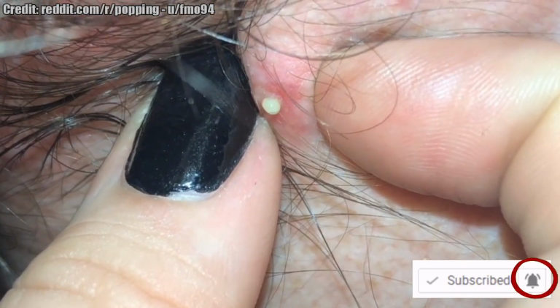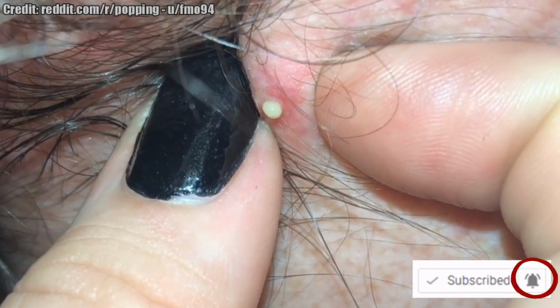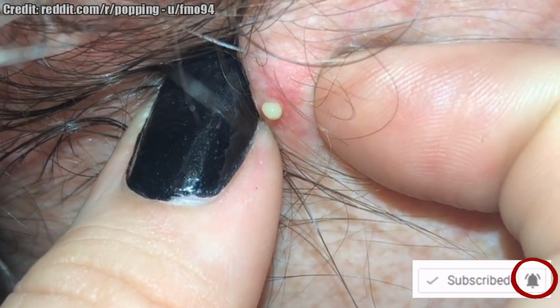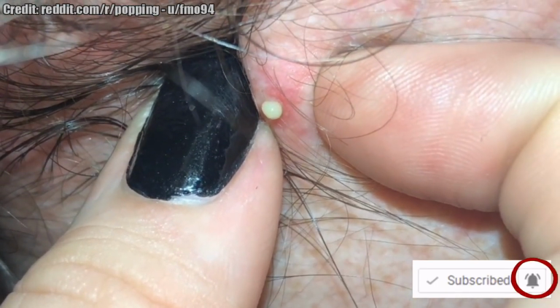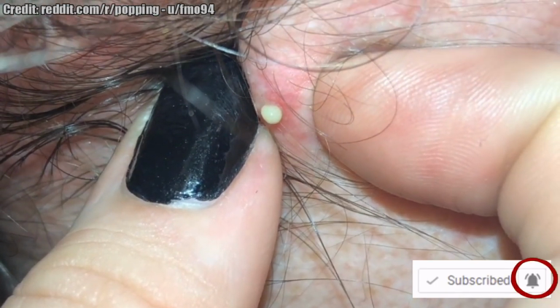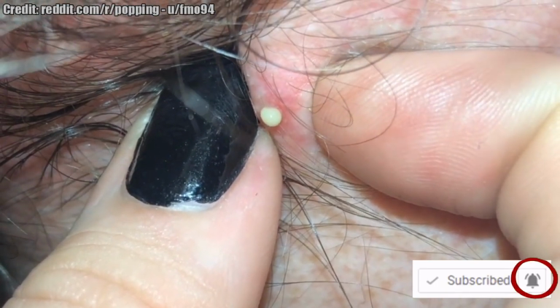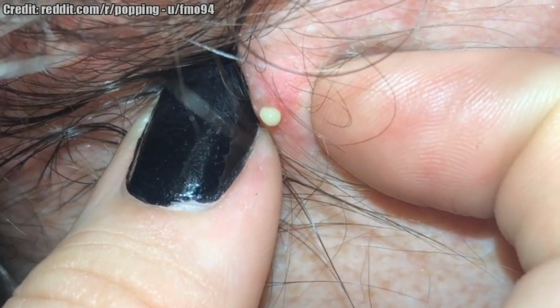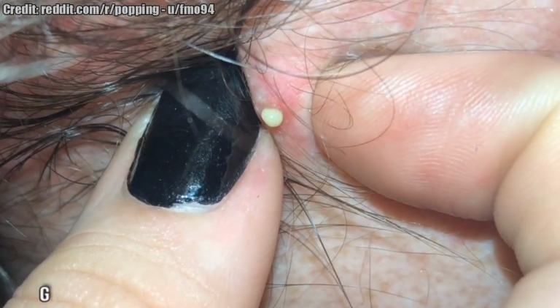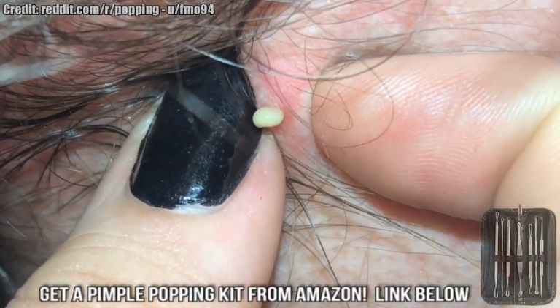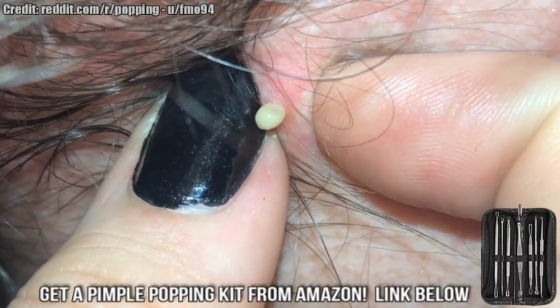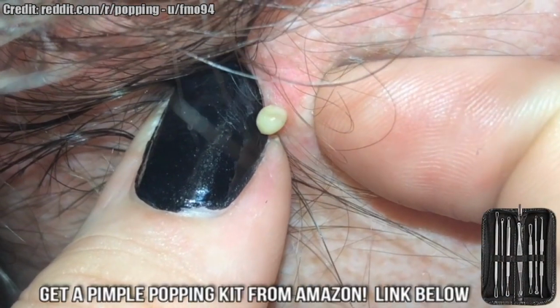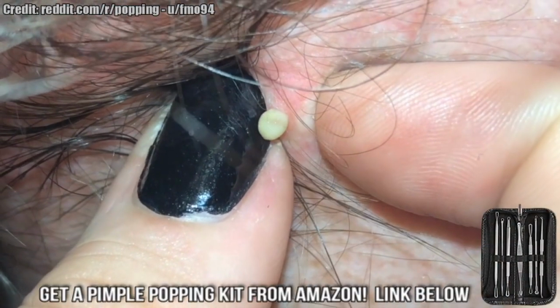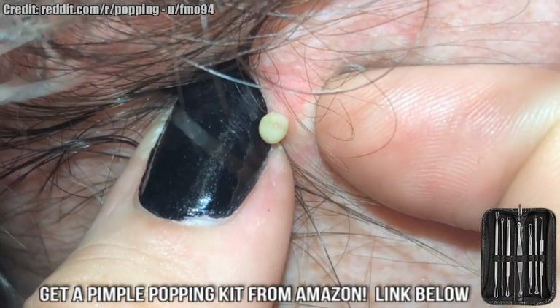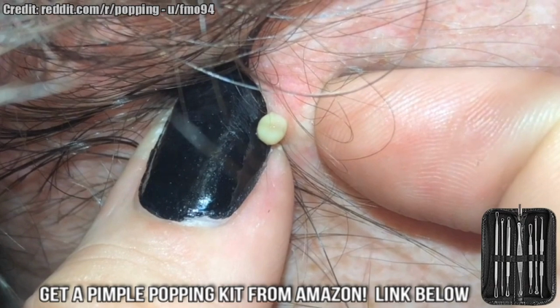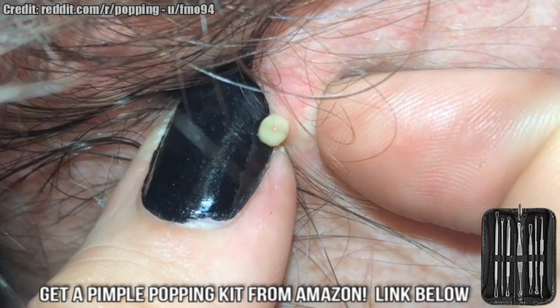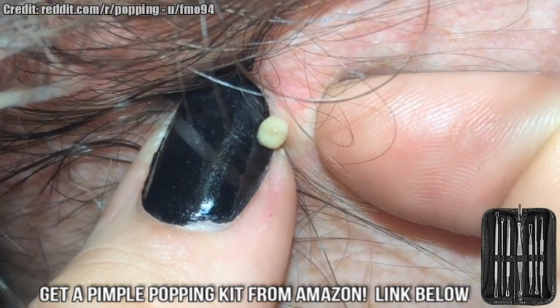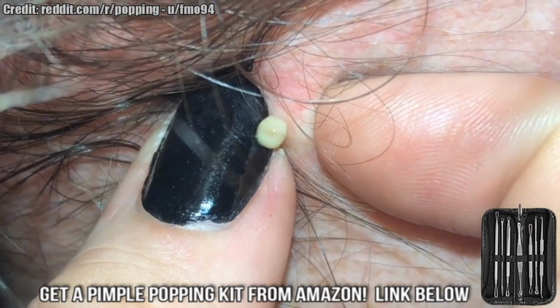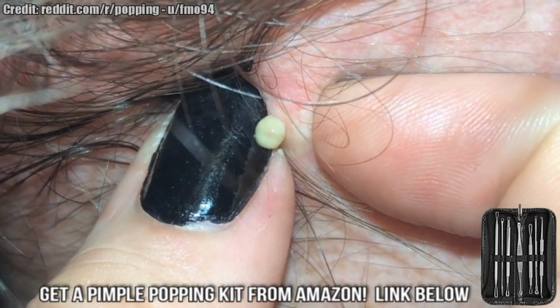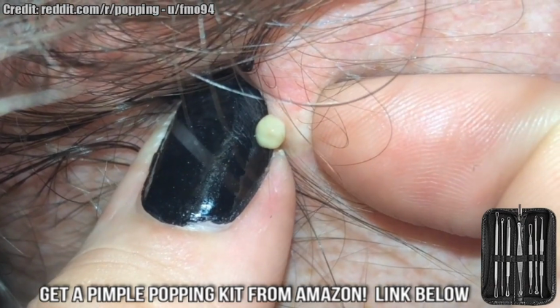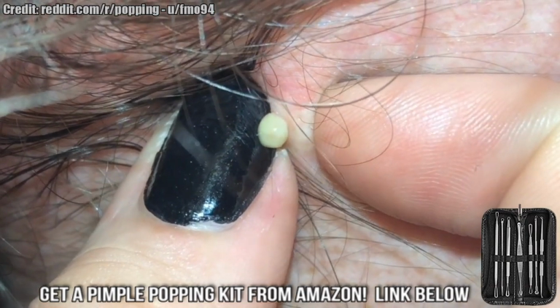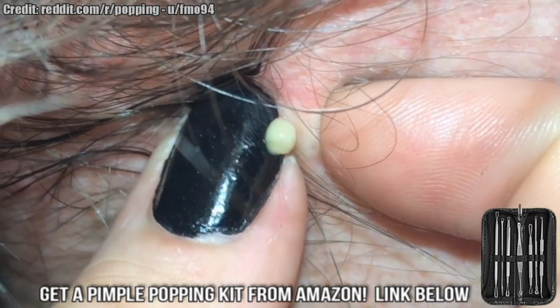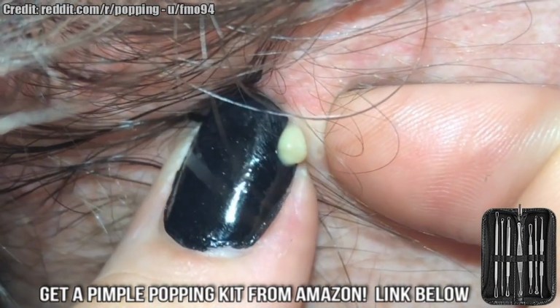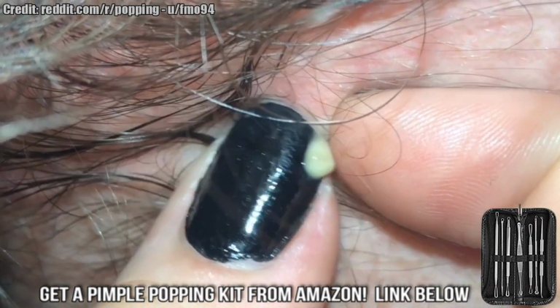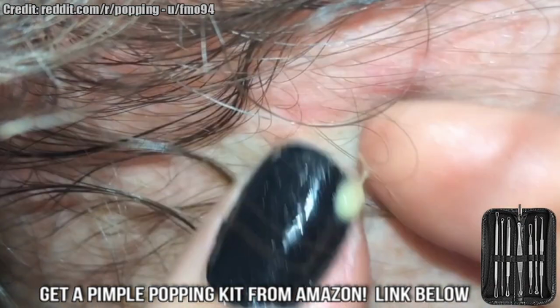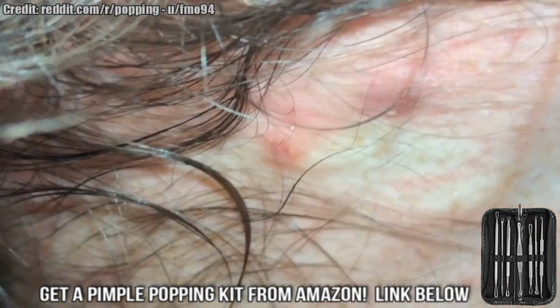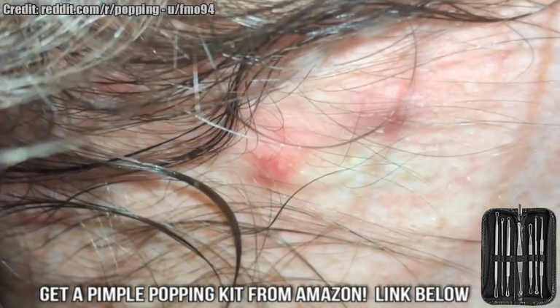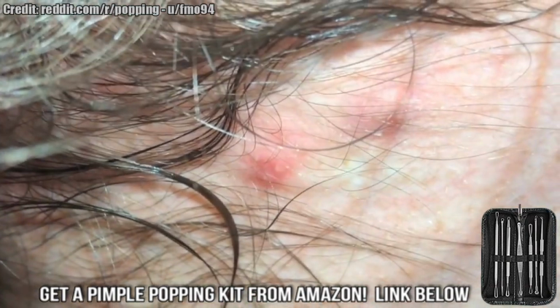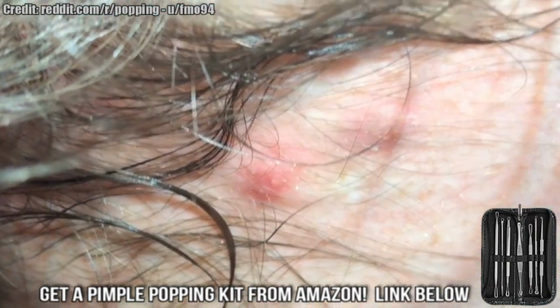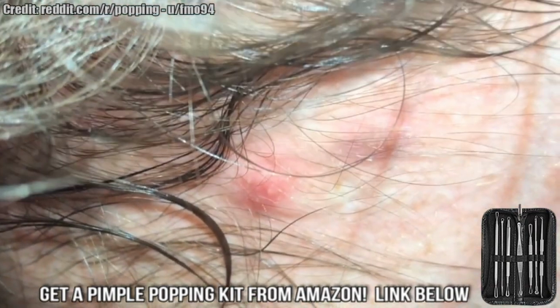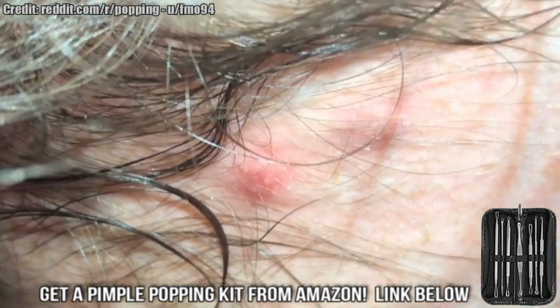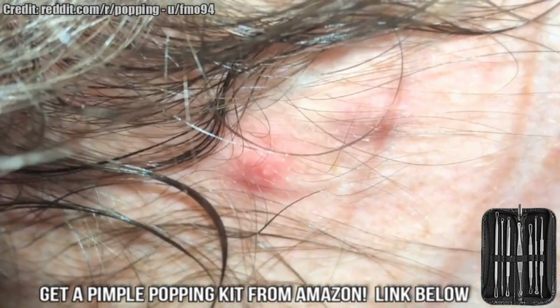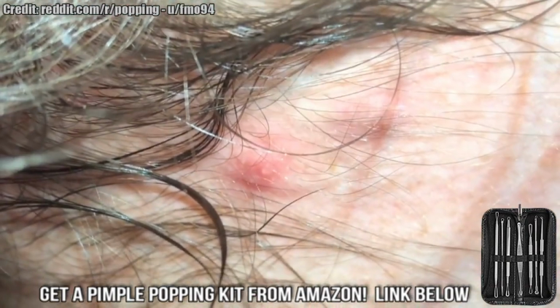We also have pimple popping tools in the link below for anyone who wants to pop in style. They're an amazing way to pop pimples the right way.